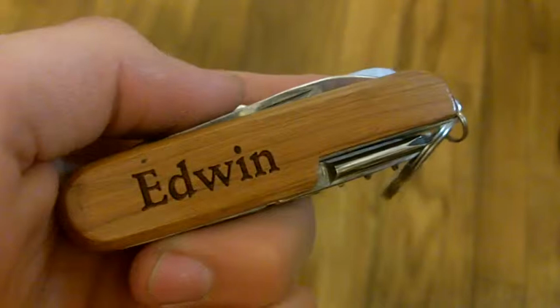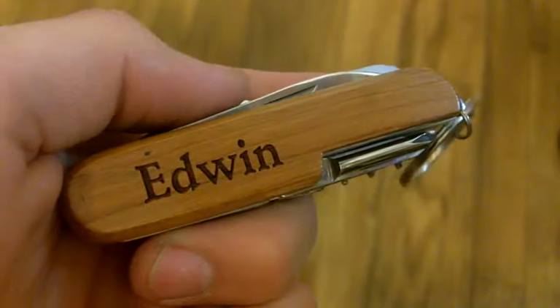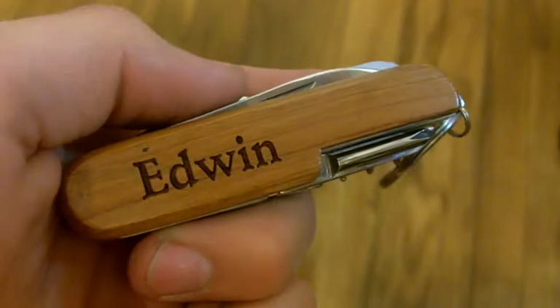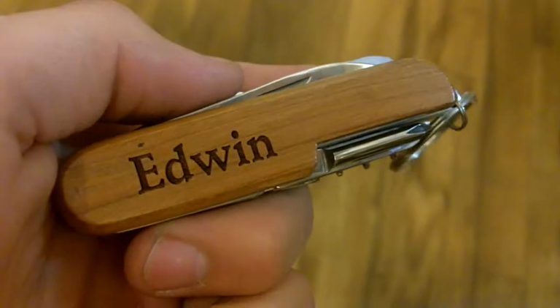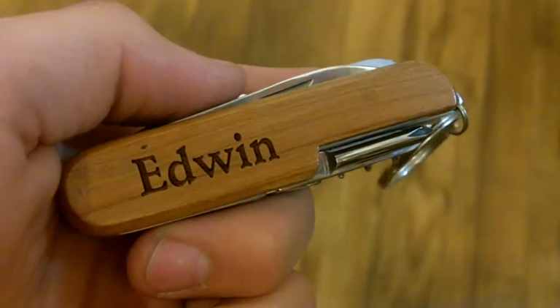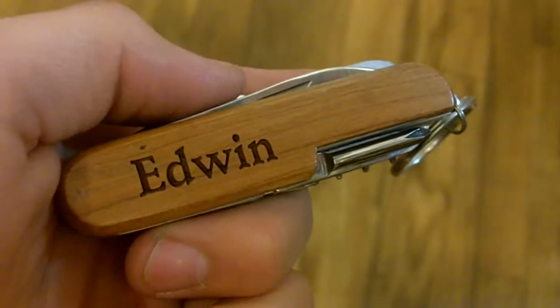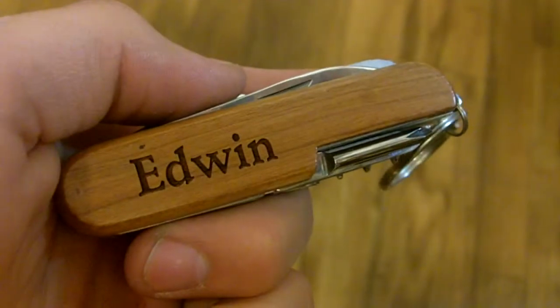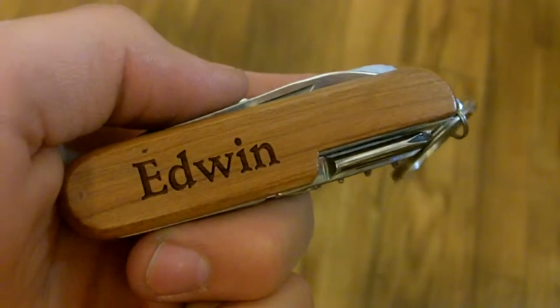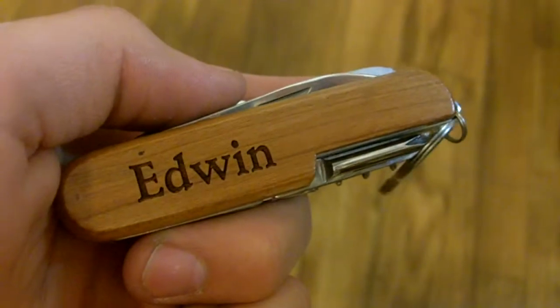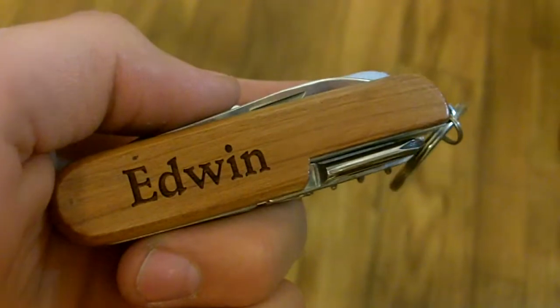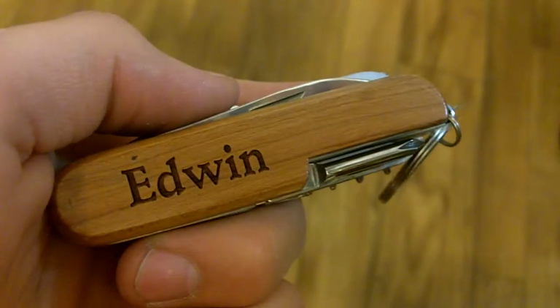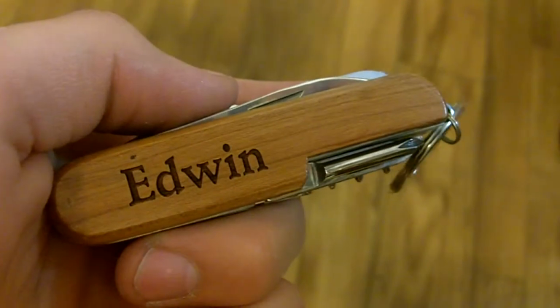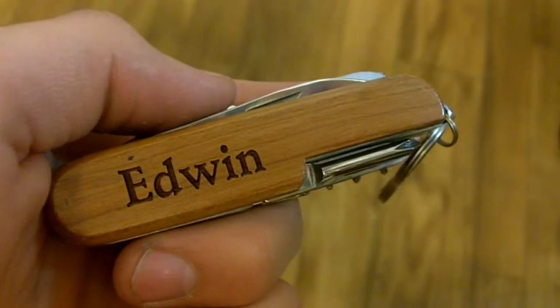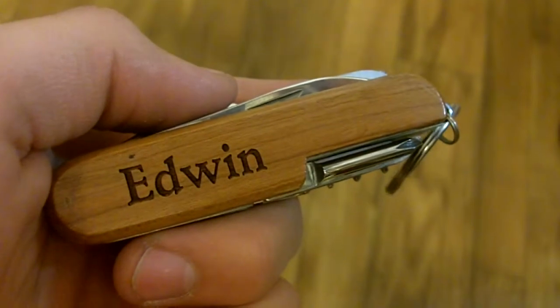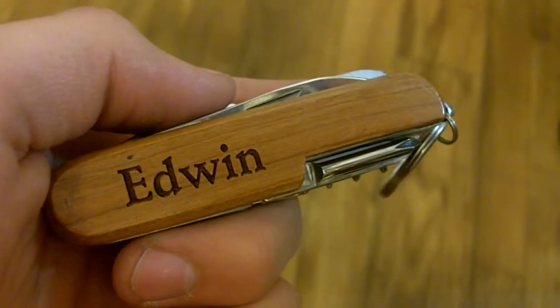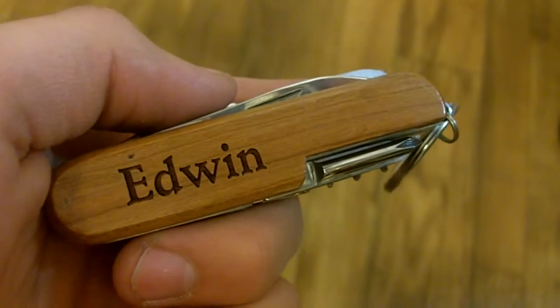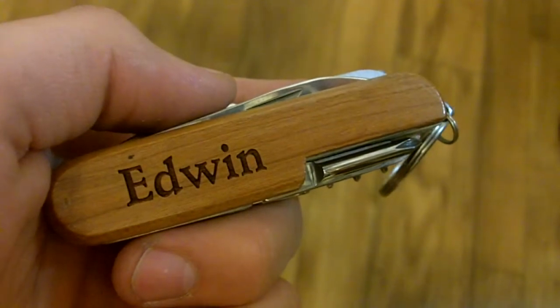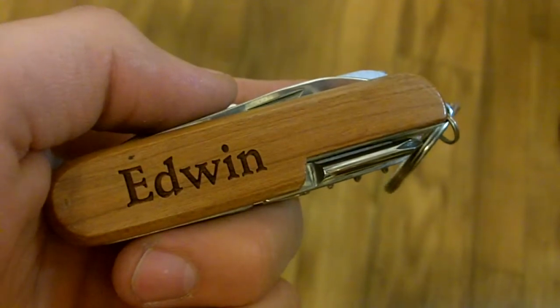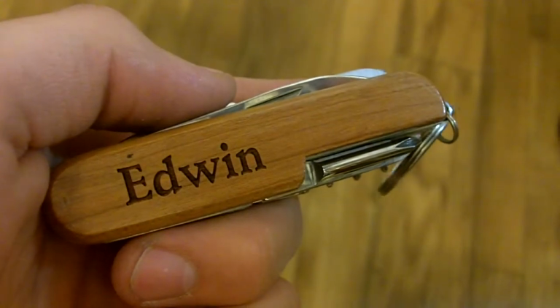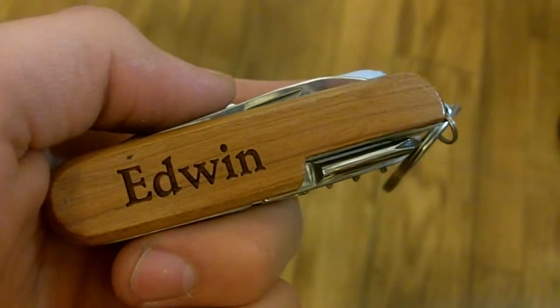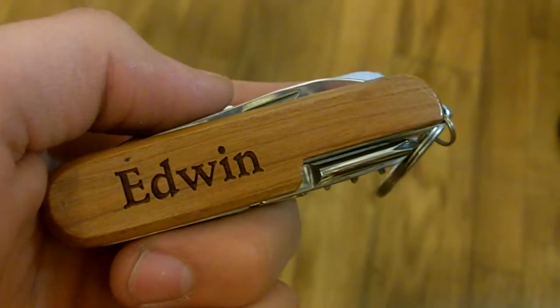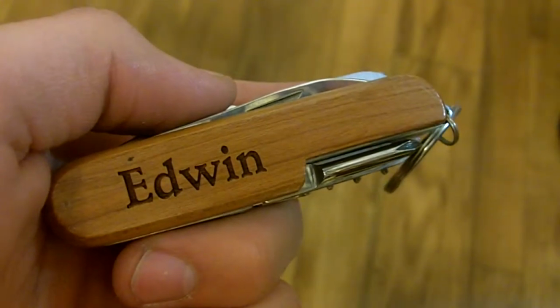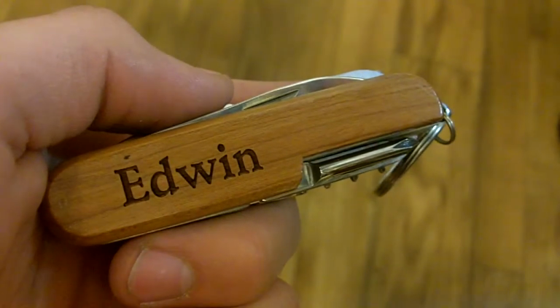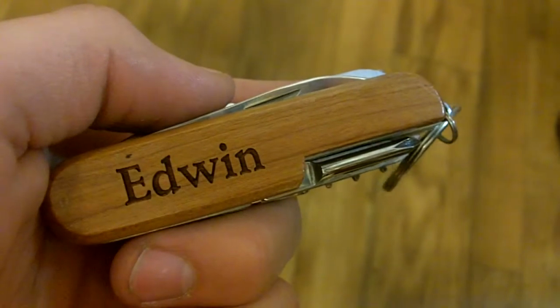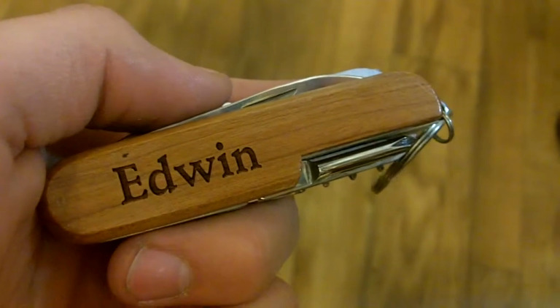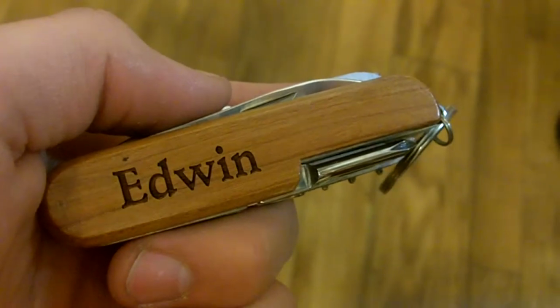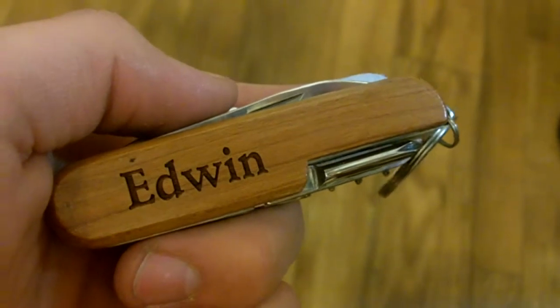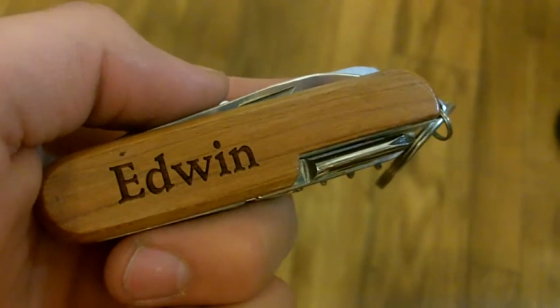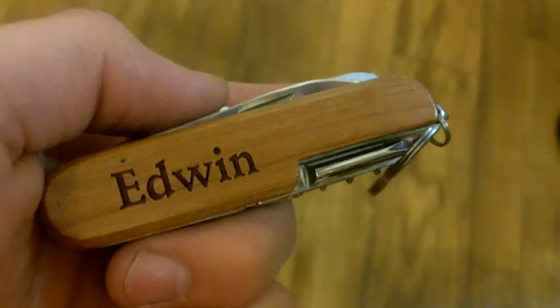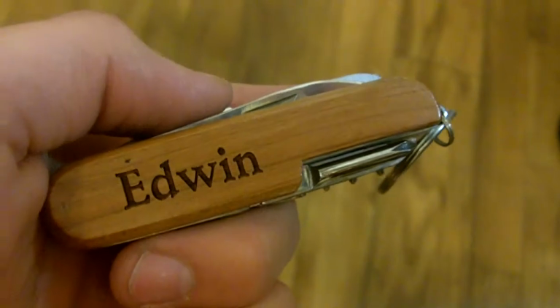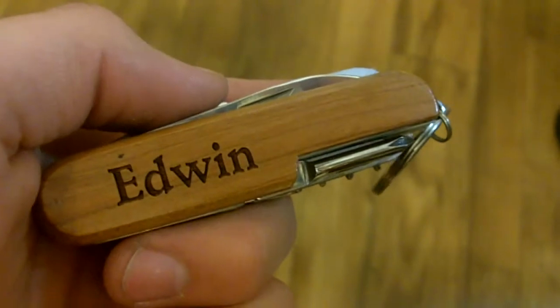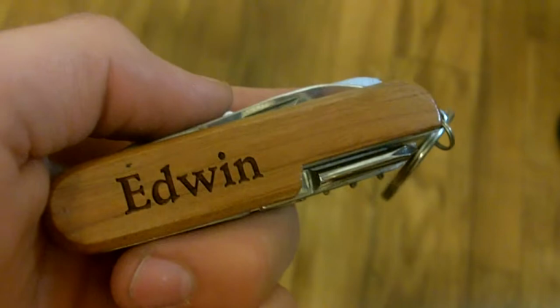Here we have Edwin, a personalized pocket knife available at the Bethany Trading Company or across the street at Kites, Tails, and Toys — all for $9.99.